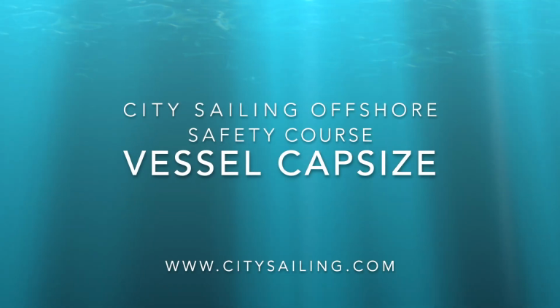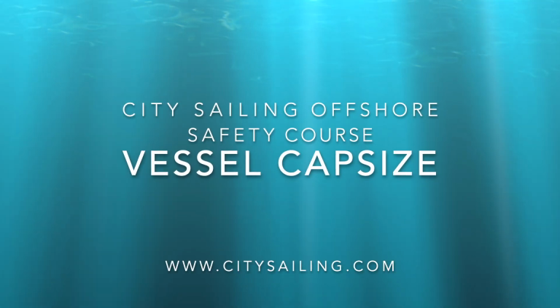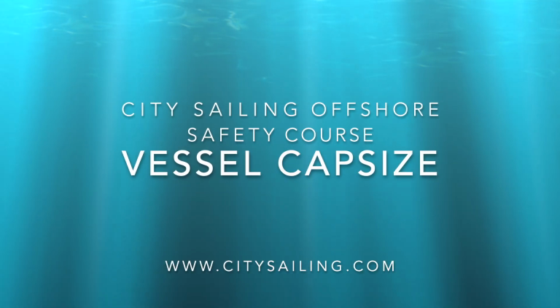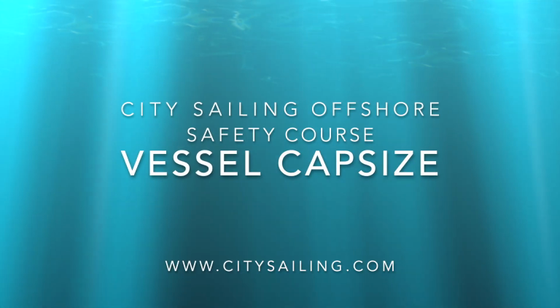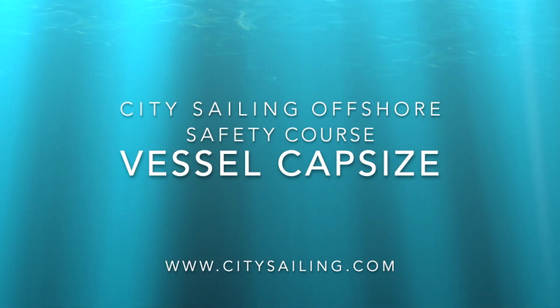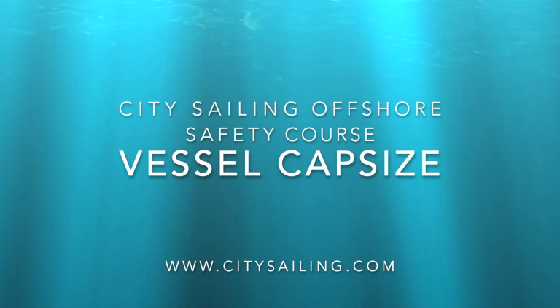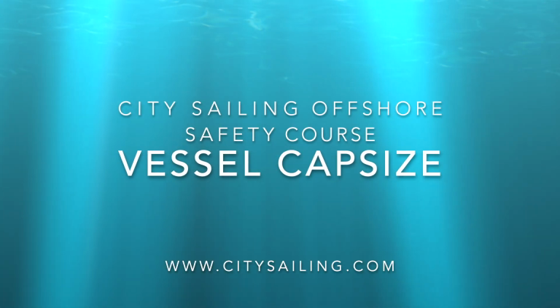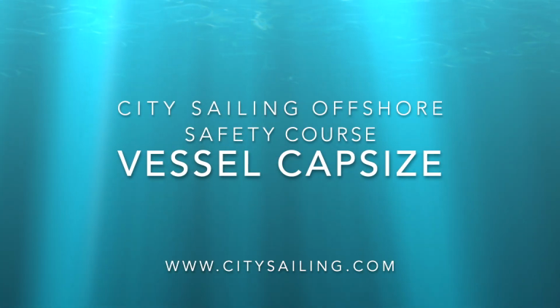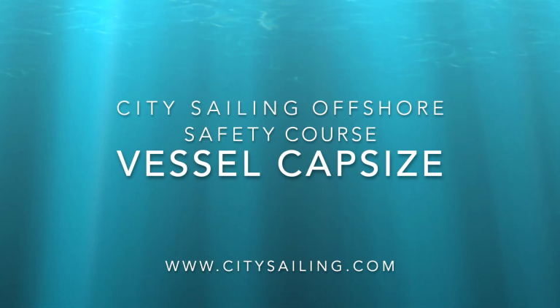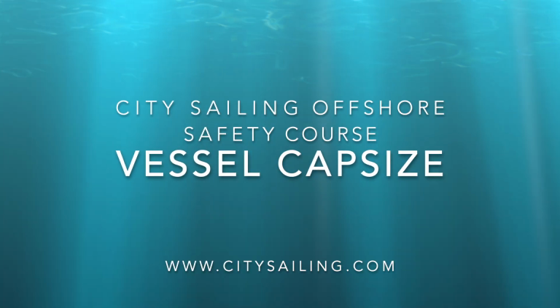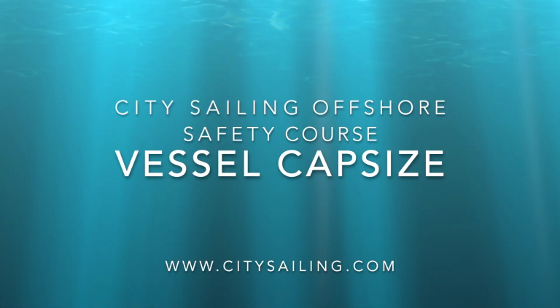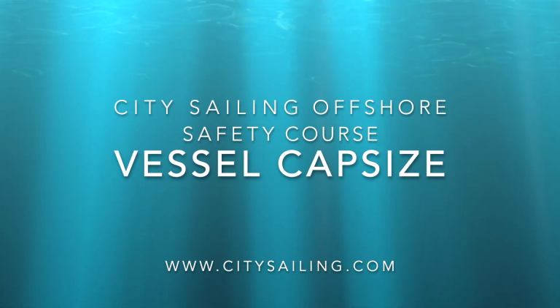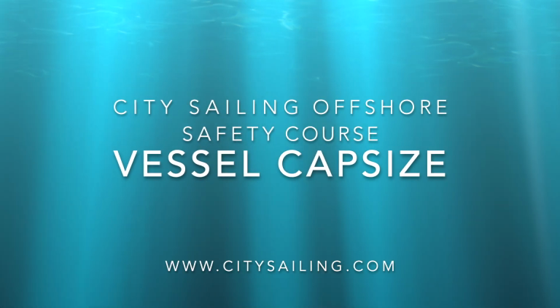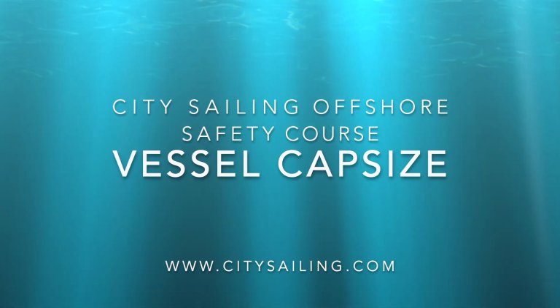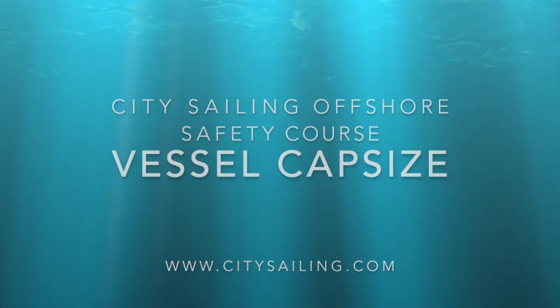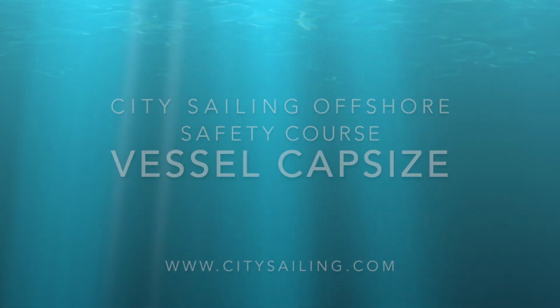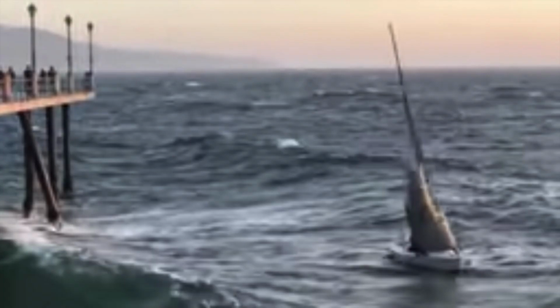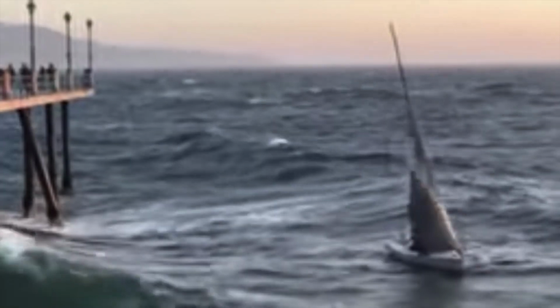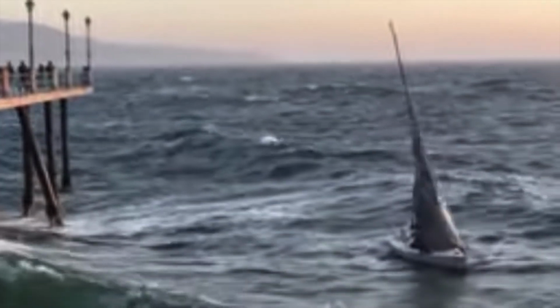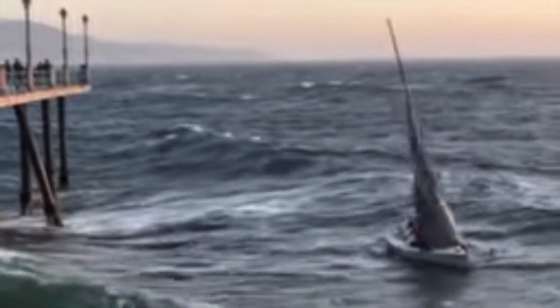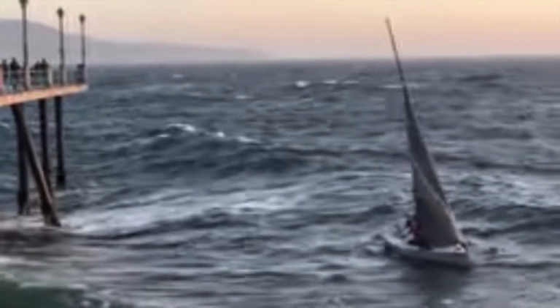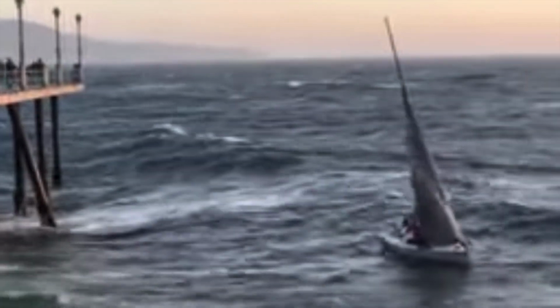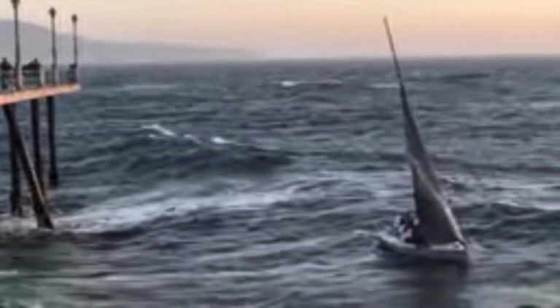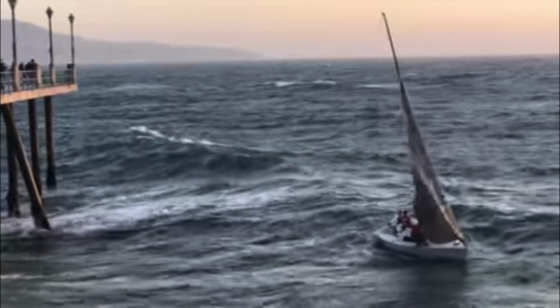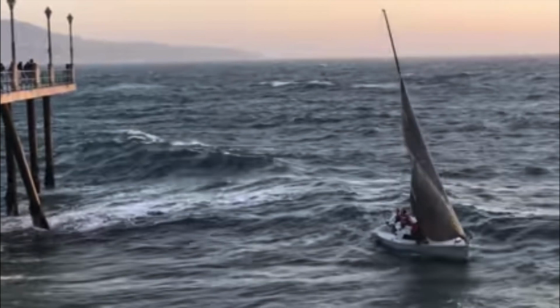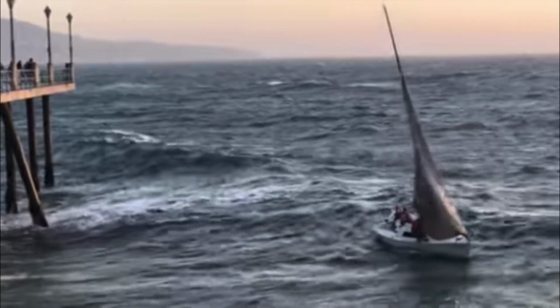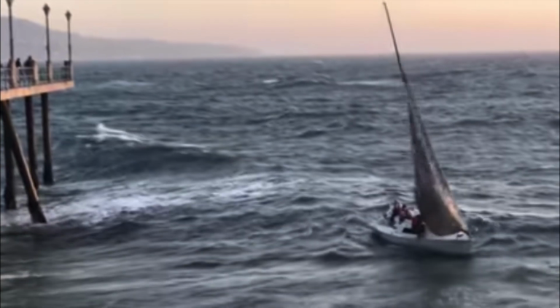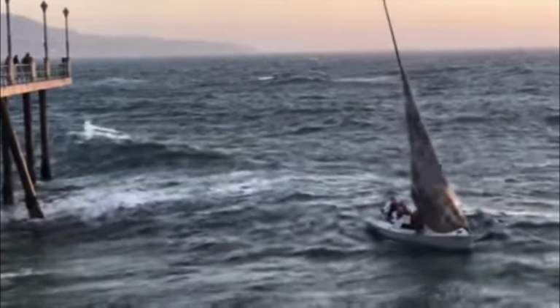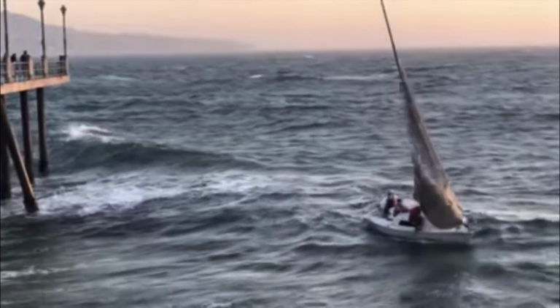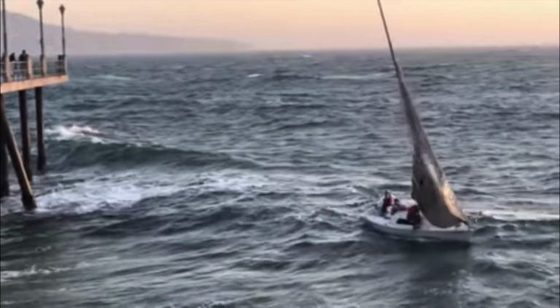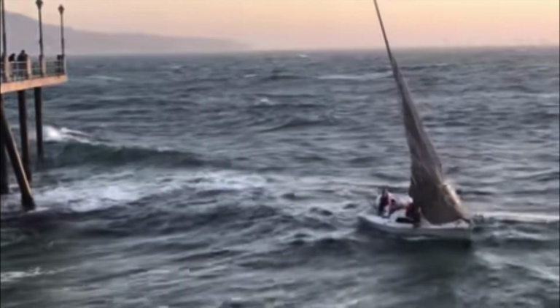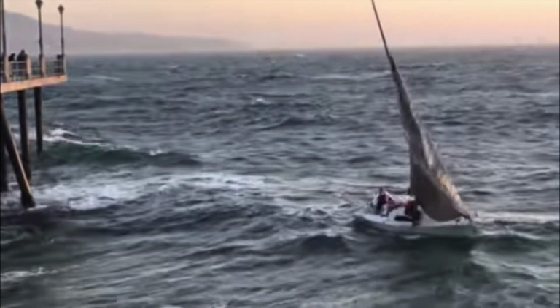Hi, this is Paul, City Sailing, World Sailing Offshore Safety Course. Capsize.